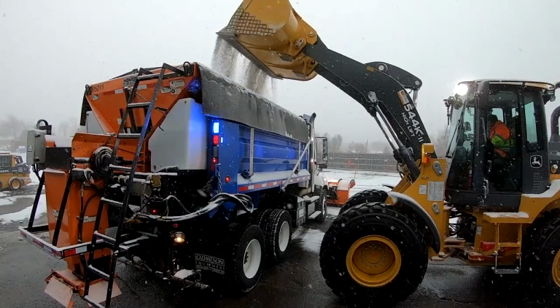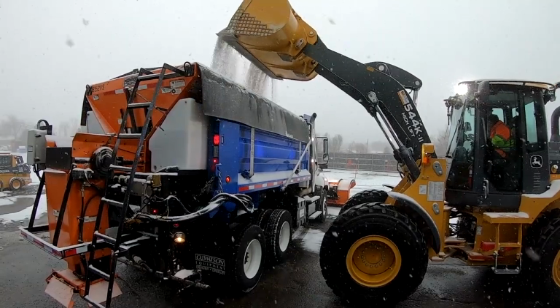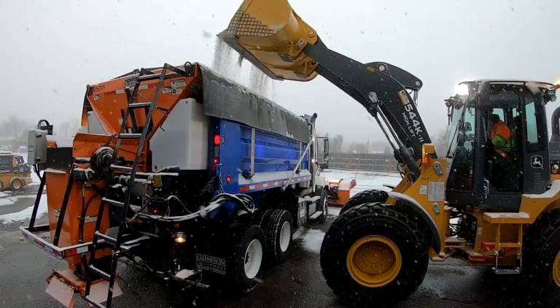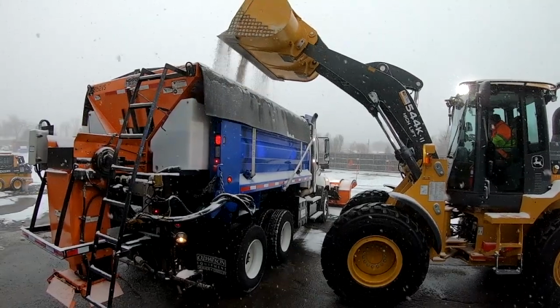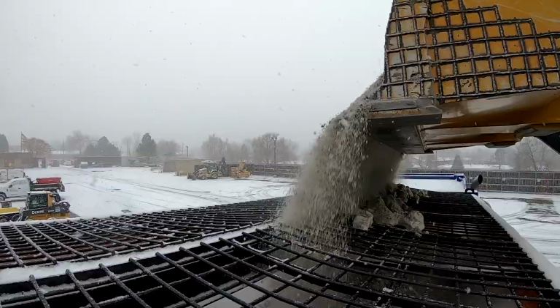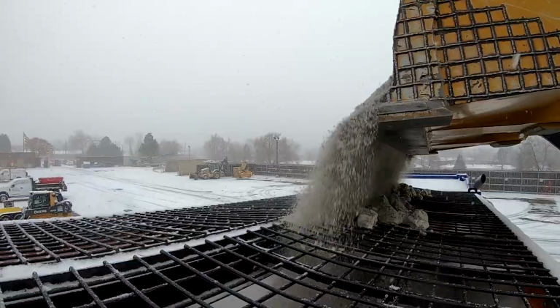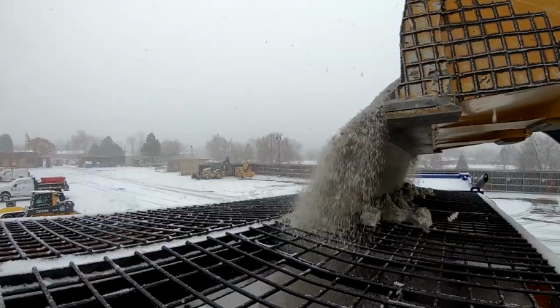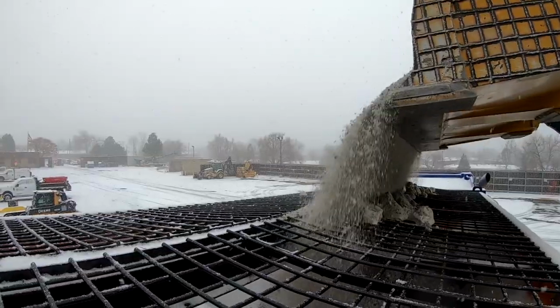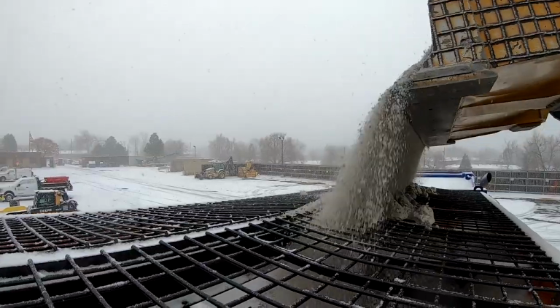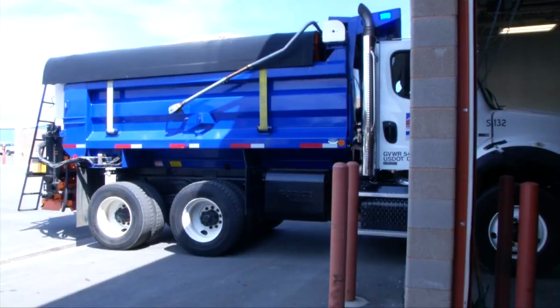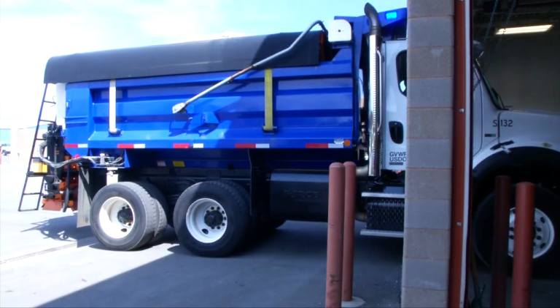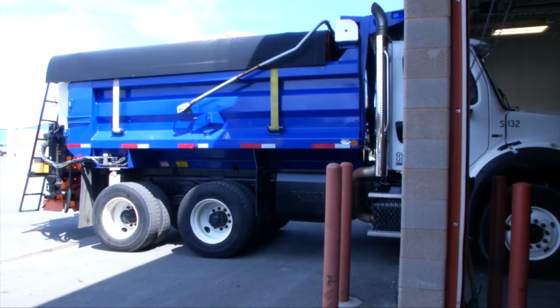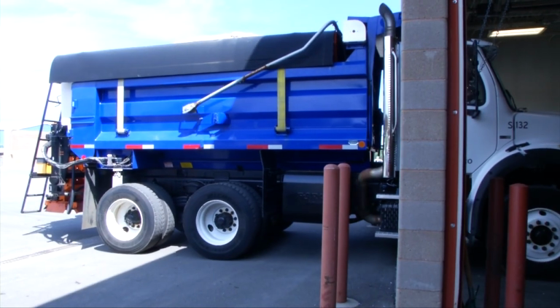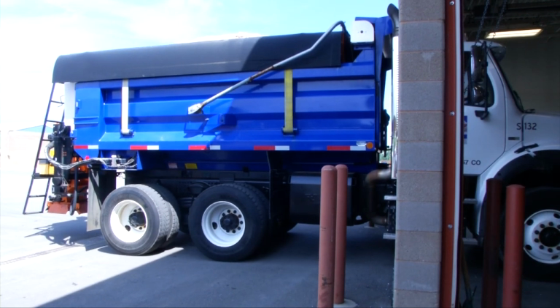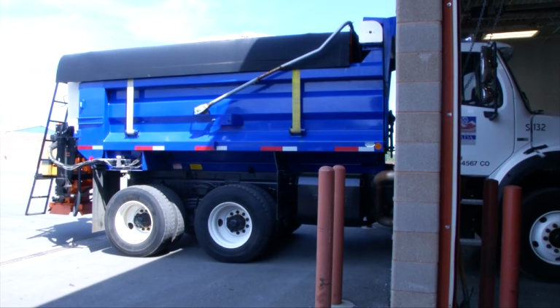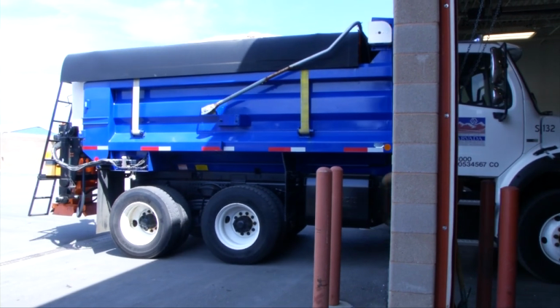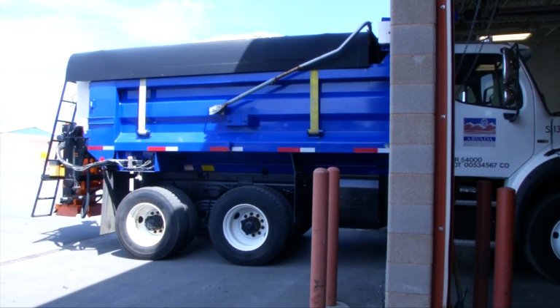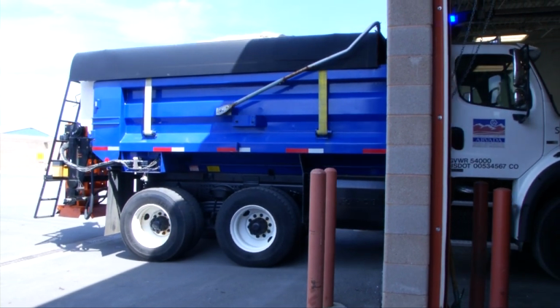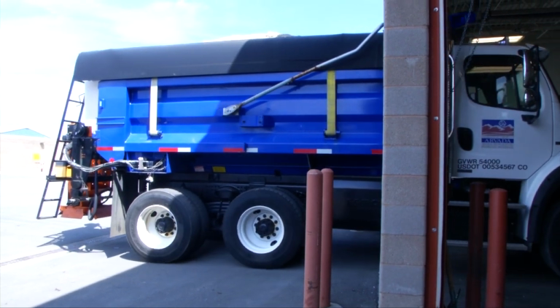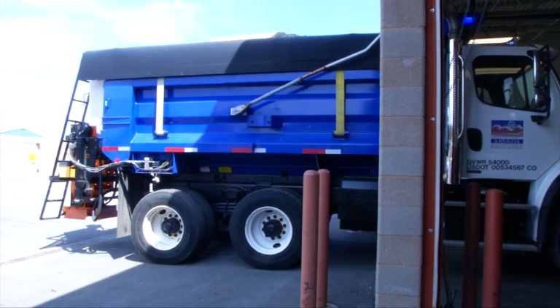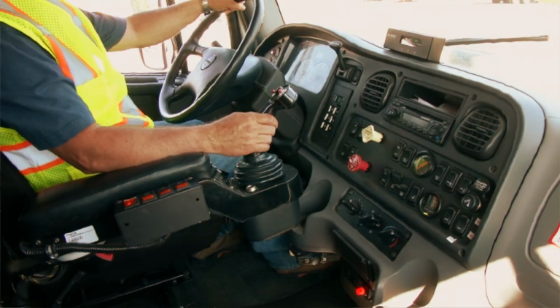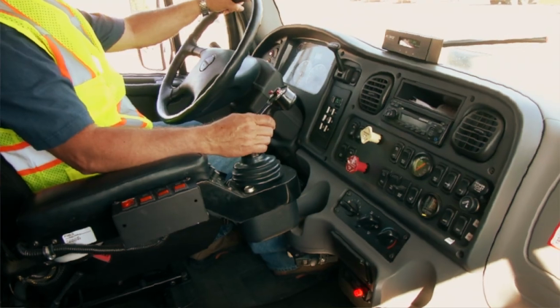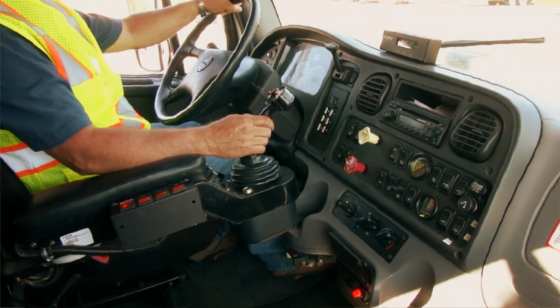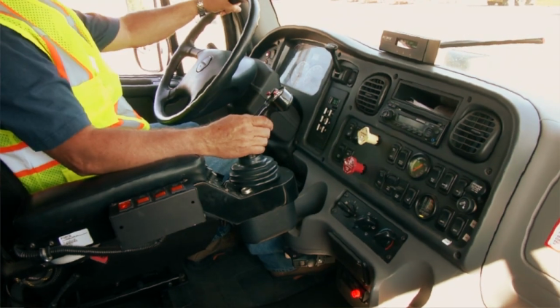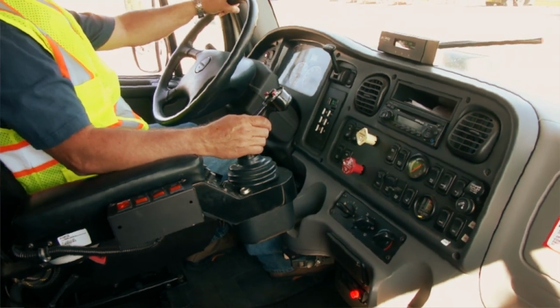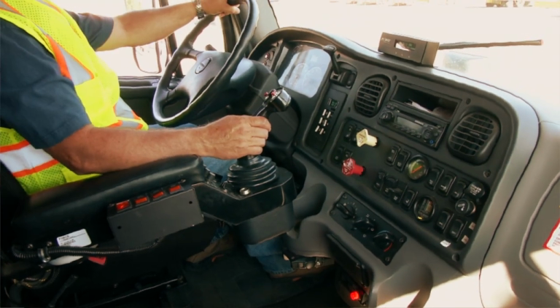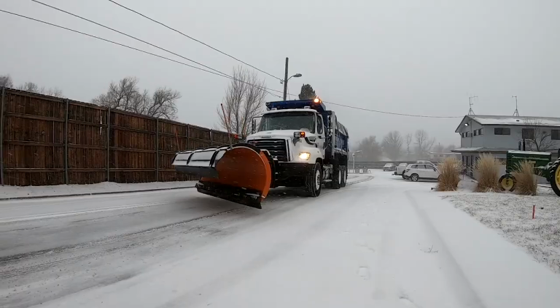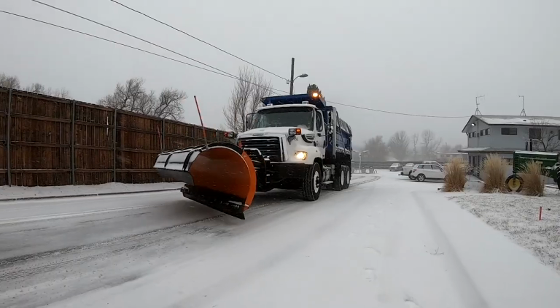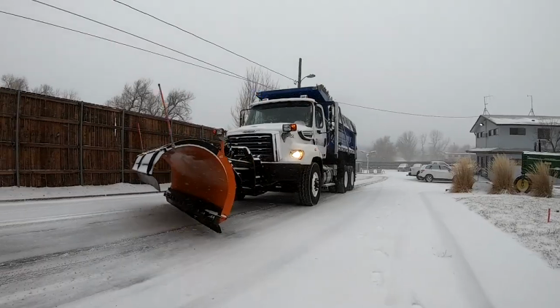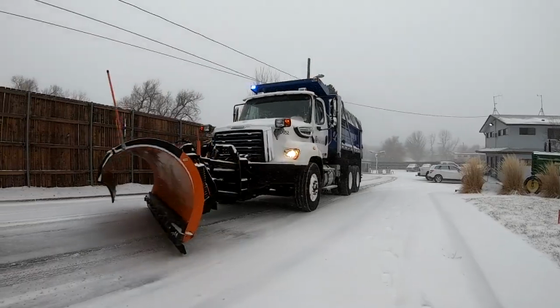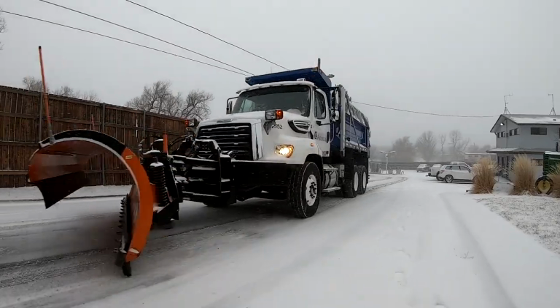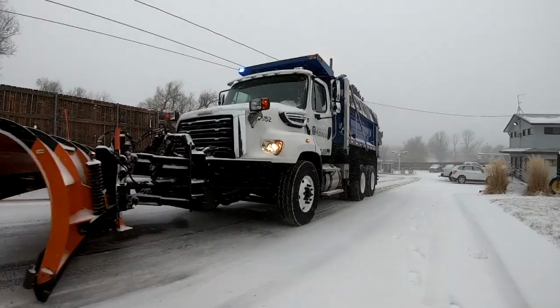We'll load trucks with material, and right now we have the capability to put five trucks total inside, so they're warm and ready to go for deployment immediately.